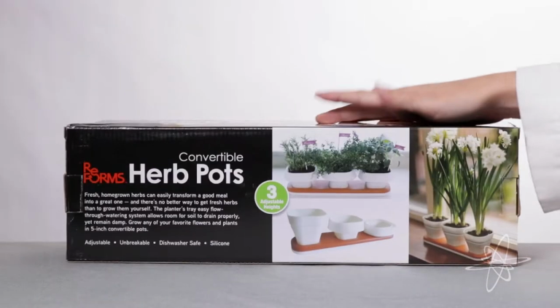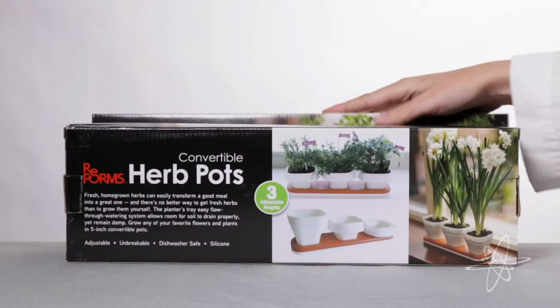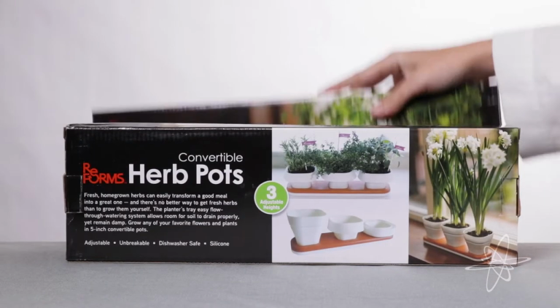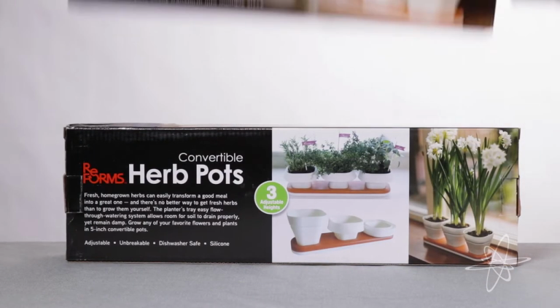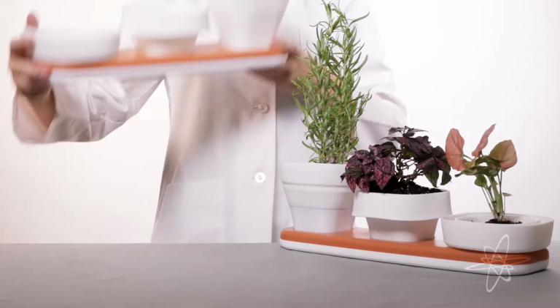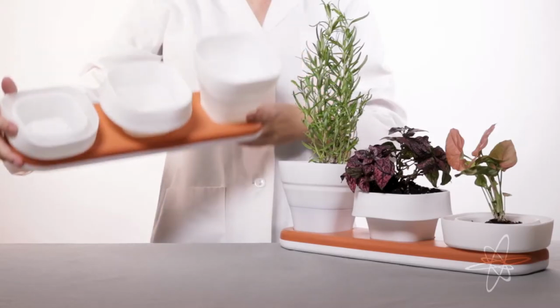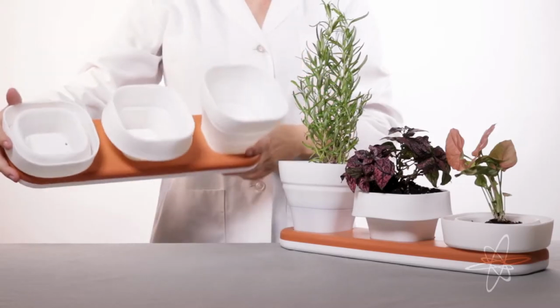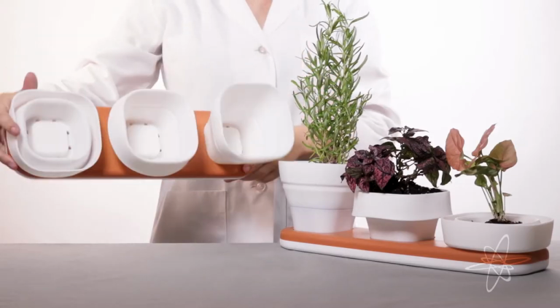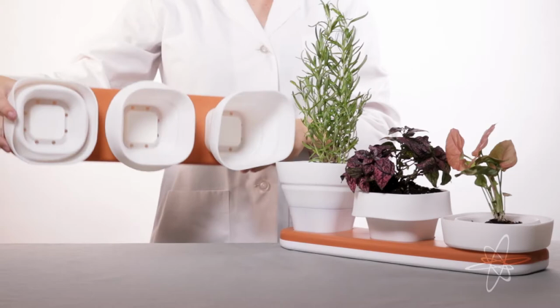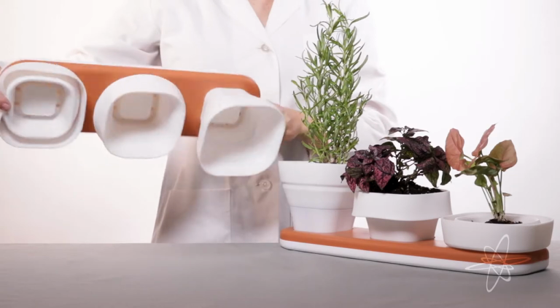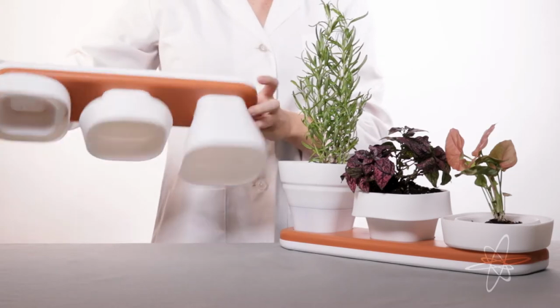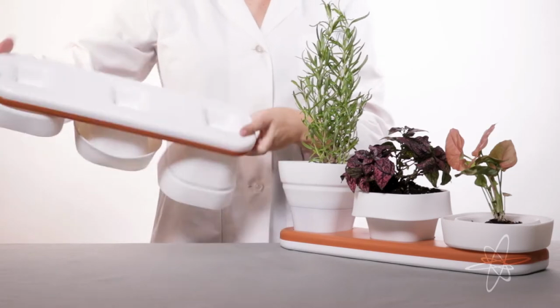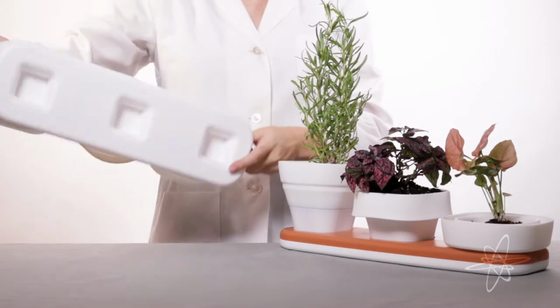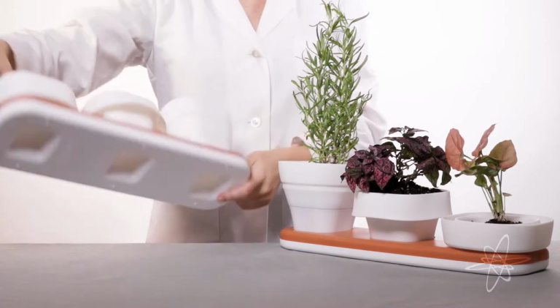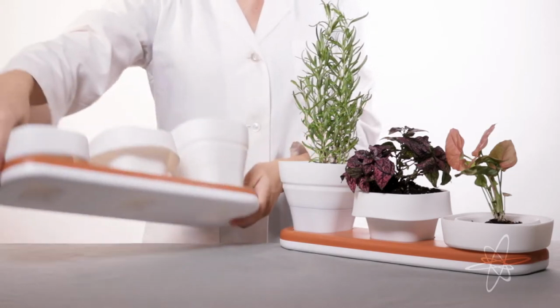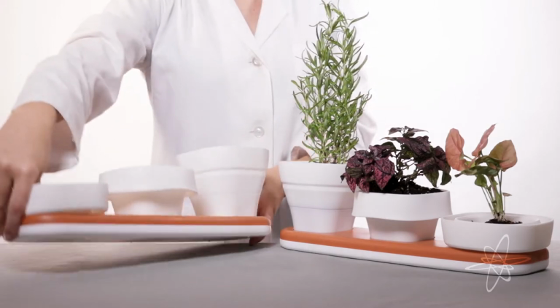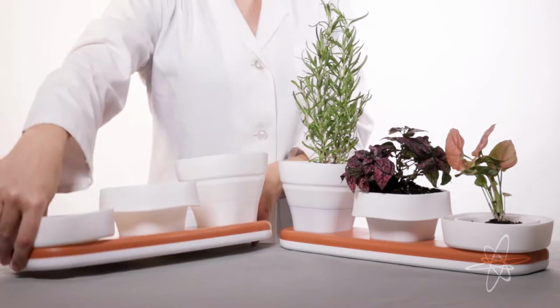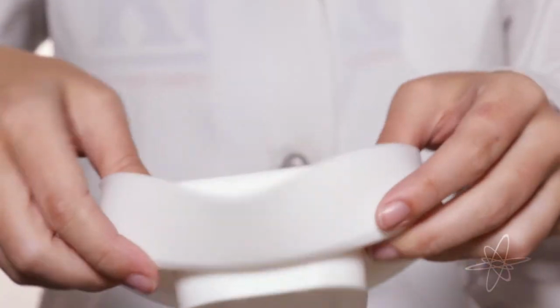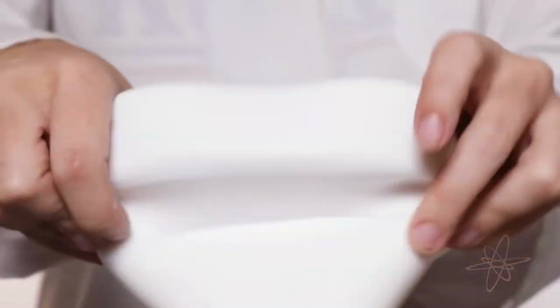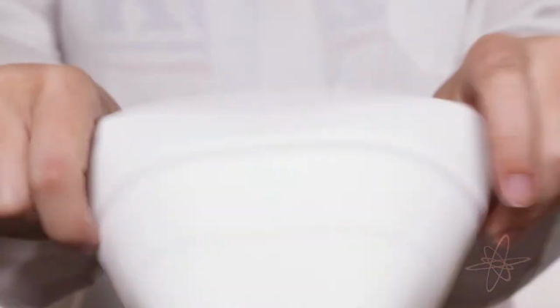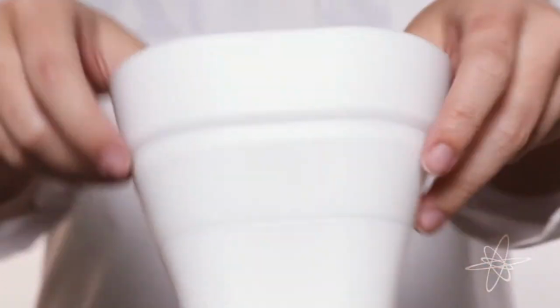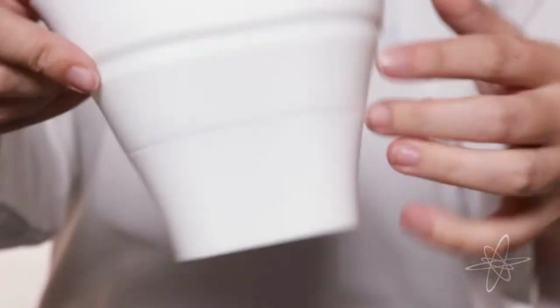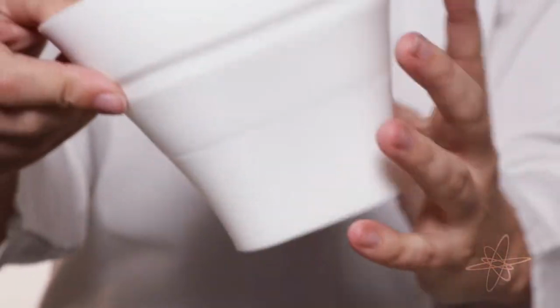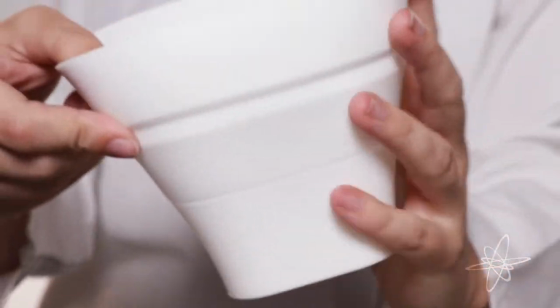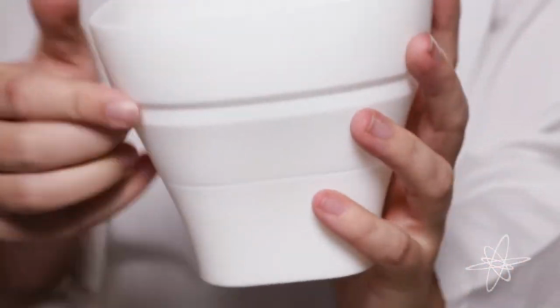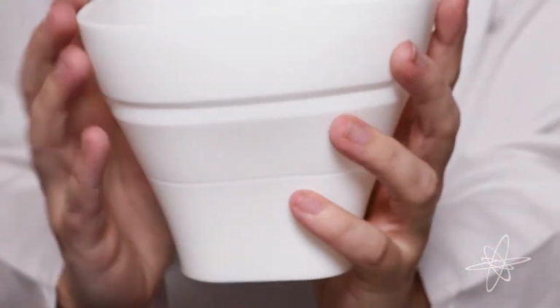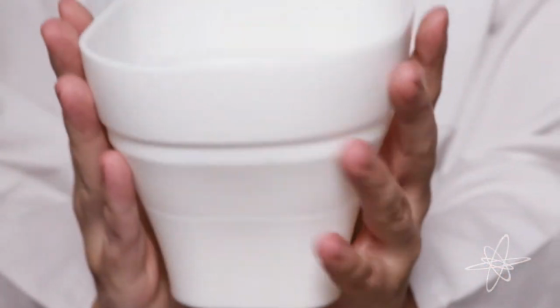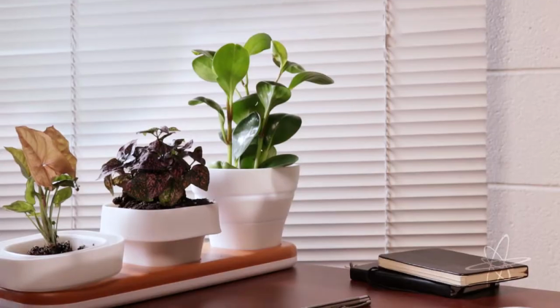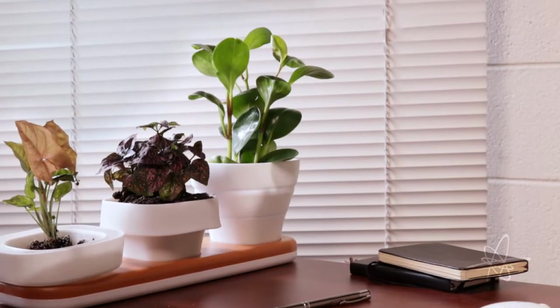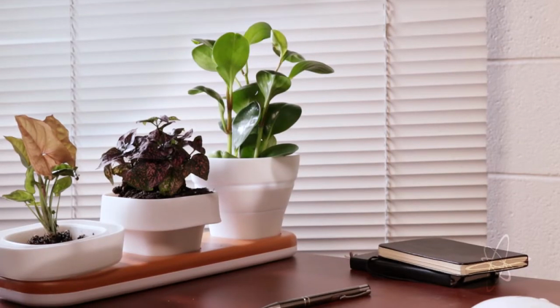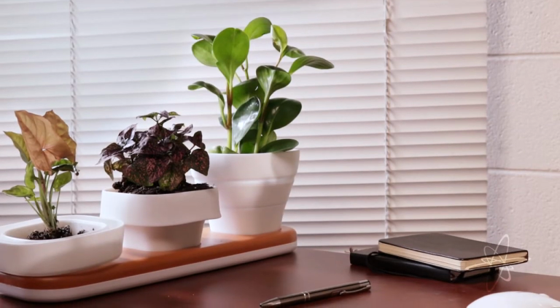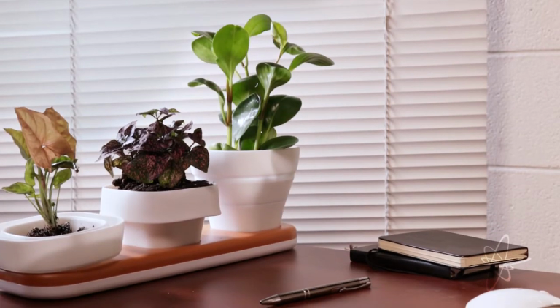Today we're taking a look at a two-pack of convertible herb pots, a flexible way to grow your culinary or botanist skills.